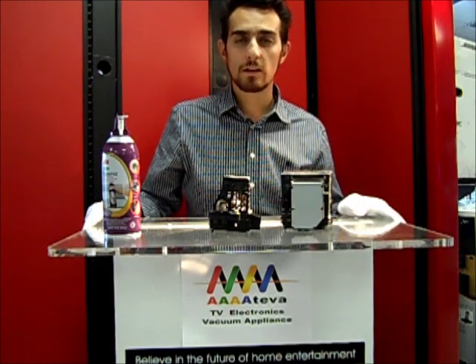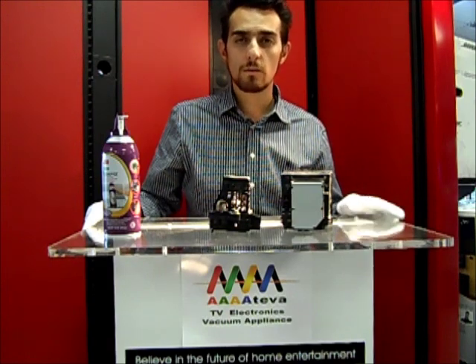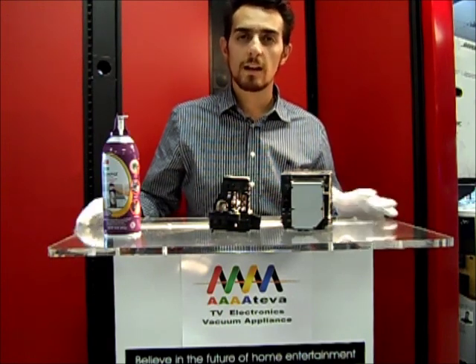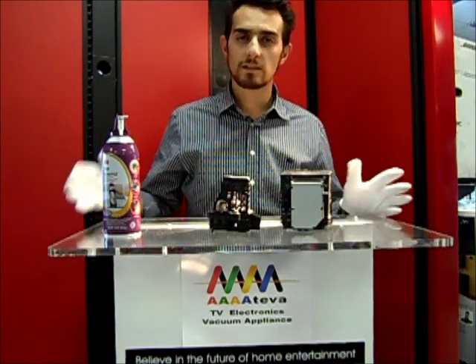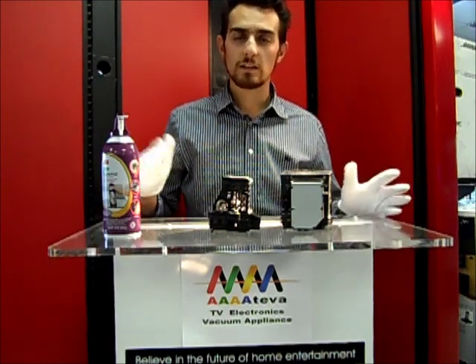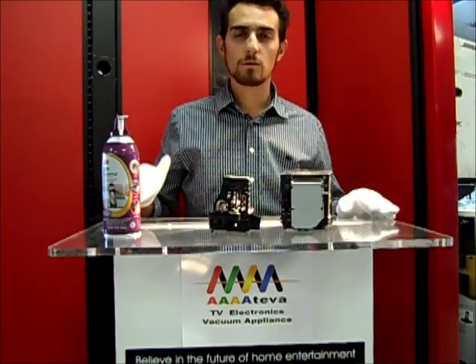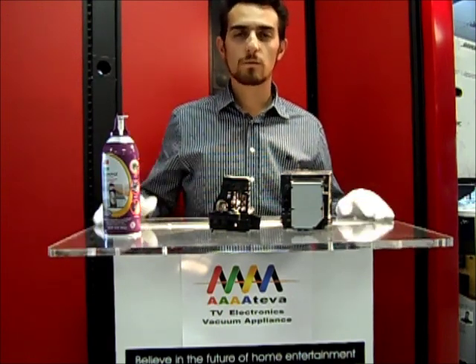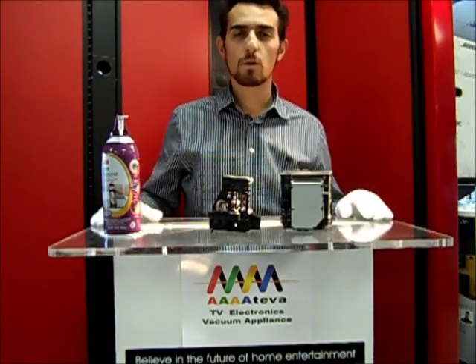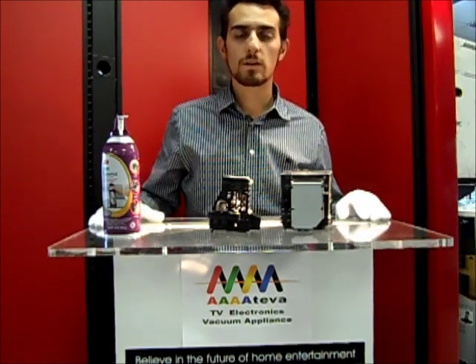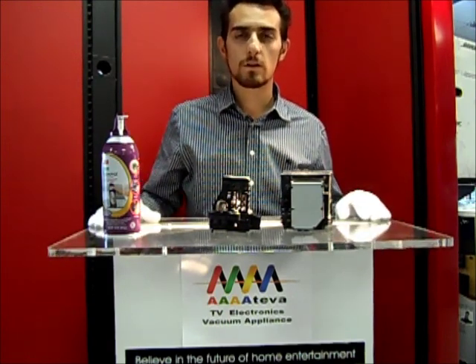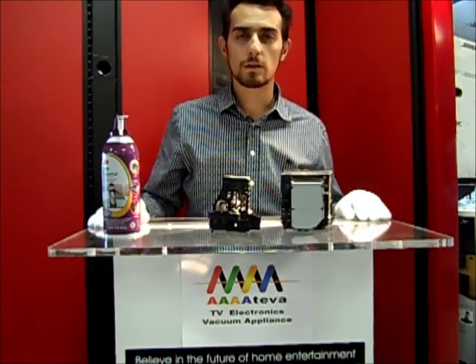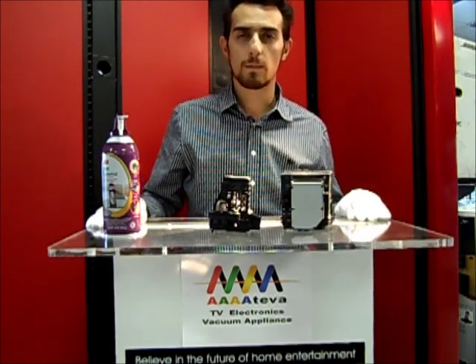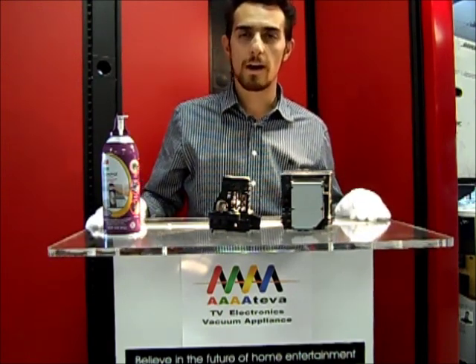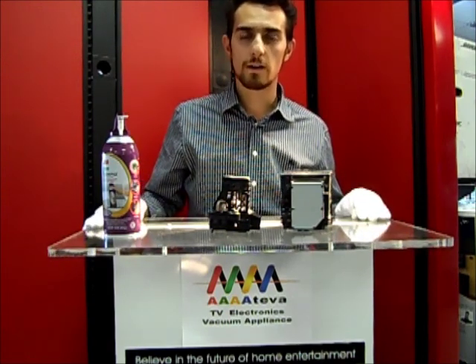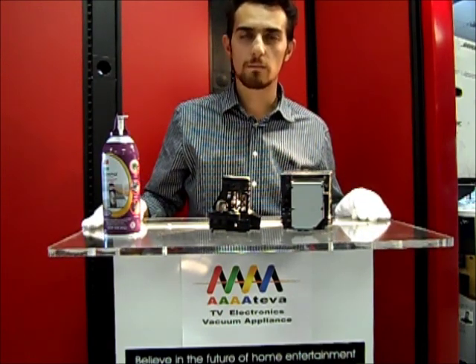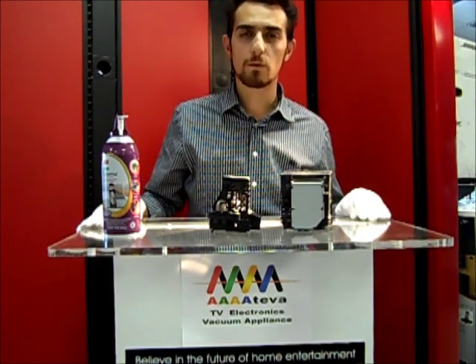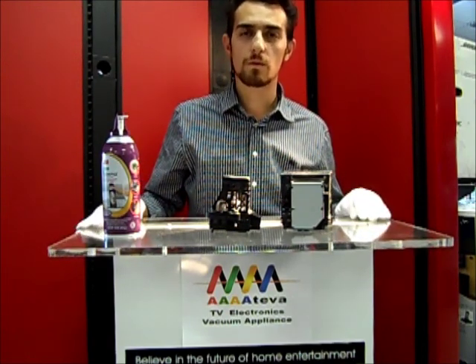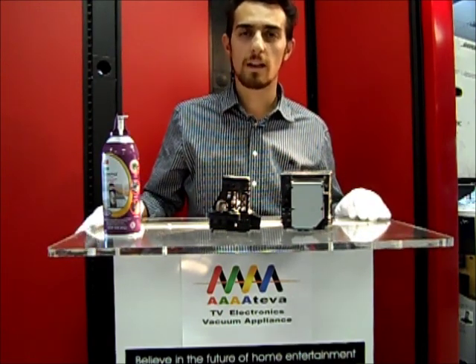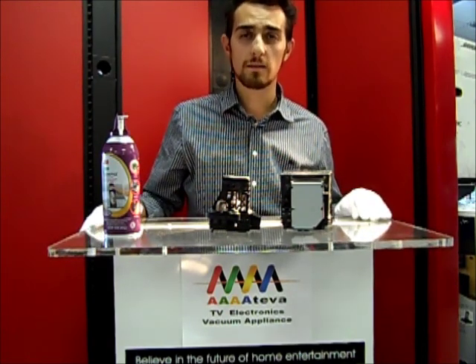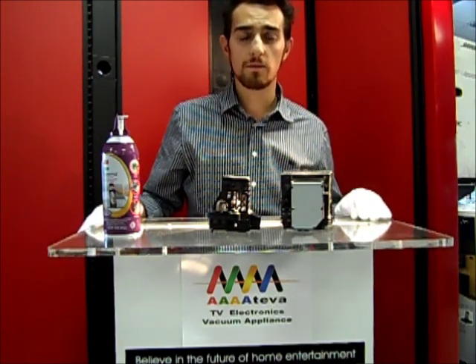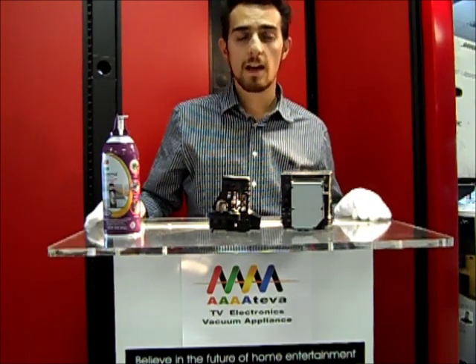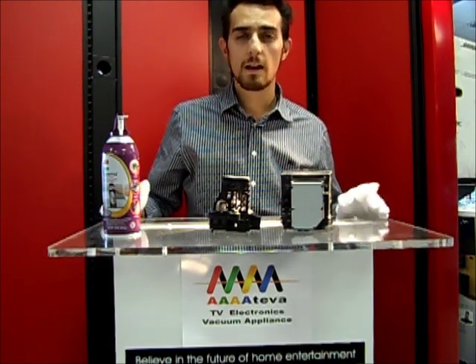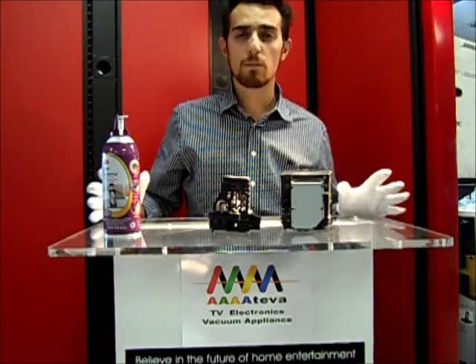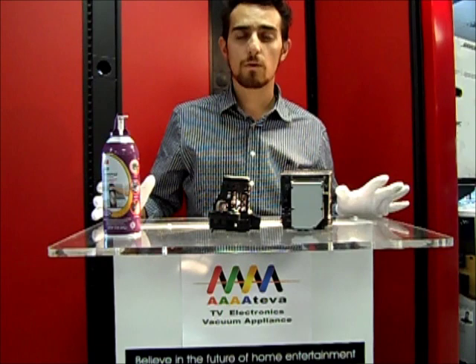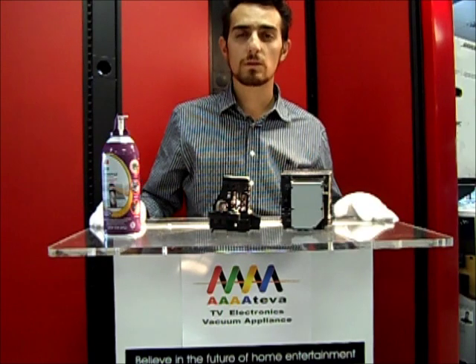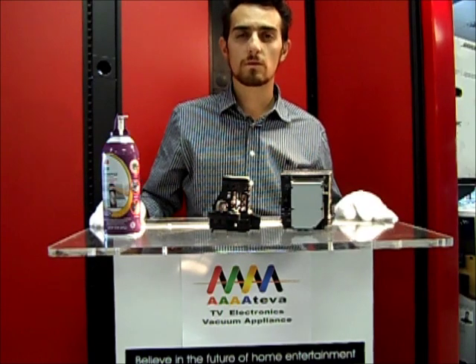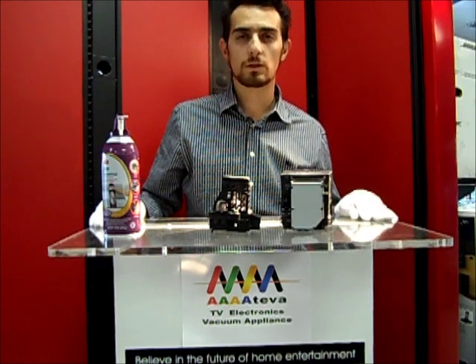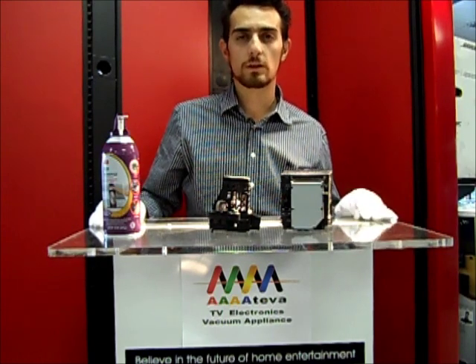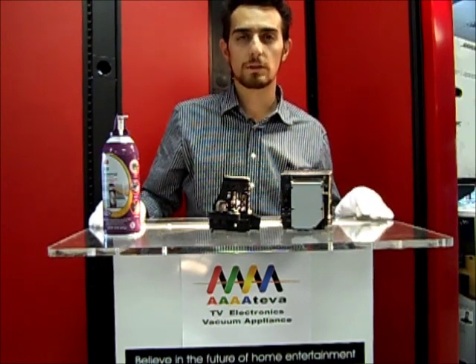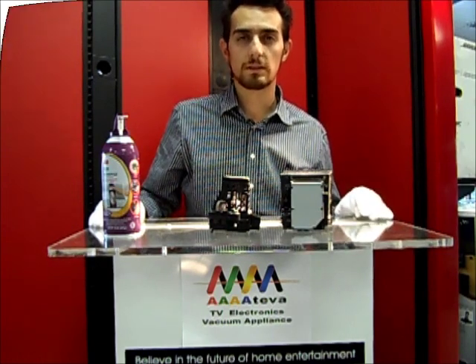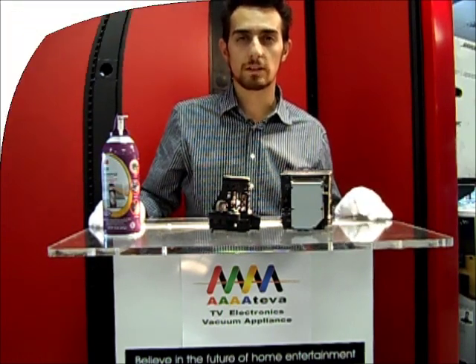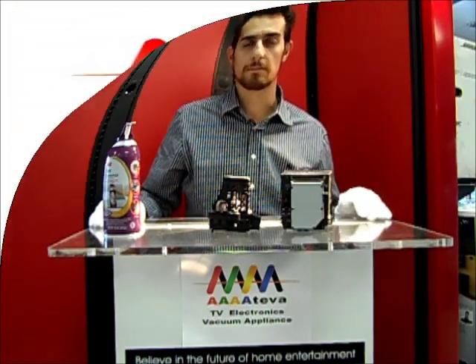Thank you, and stay tuned for more videos about how to improve the life and performance of your DLP TV.